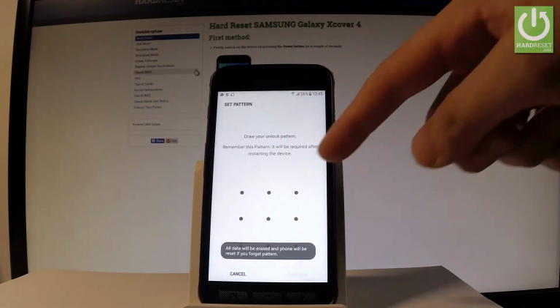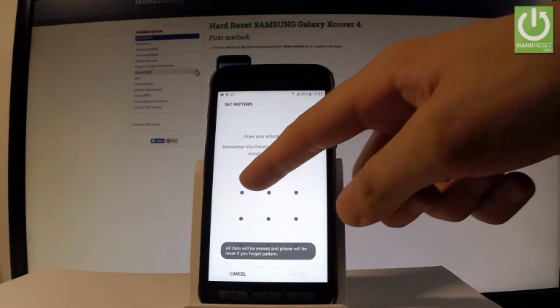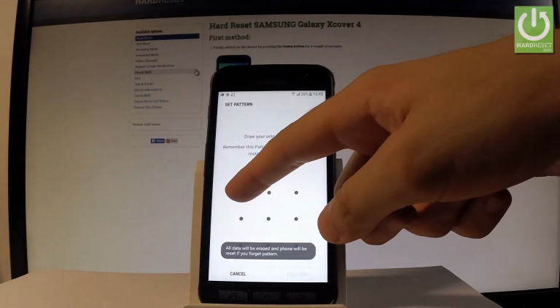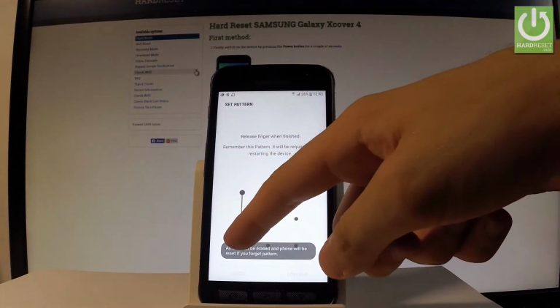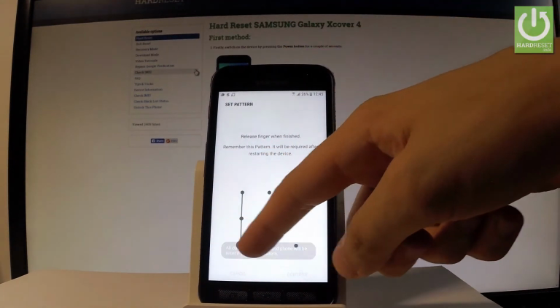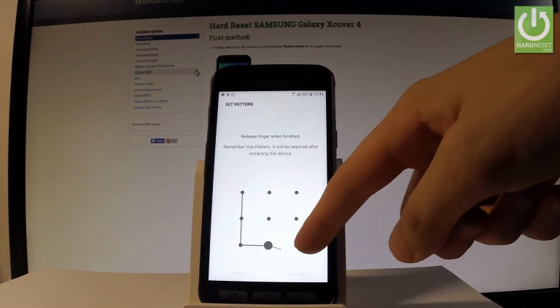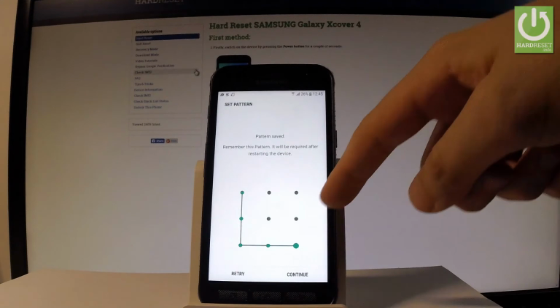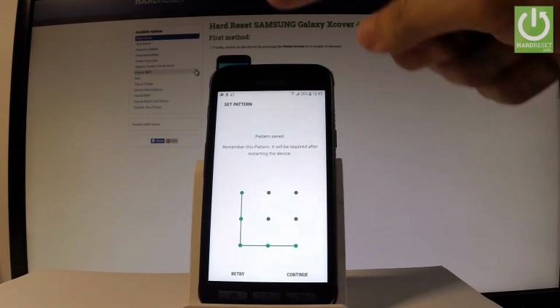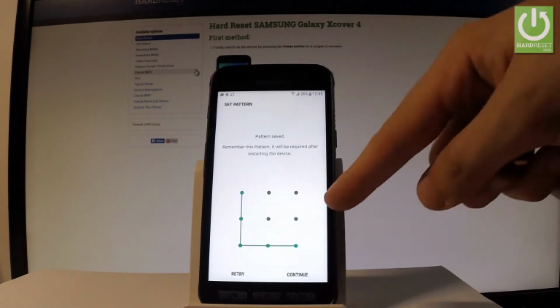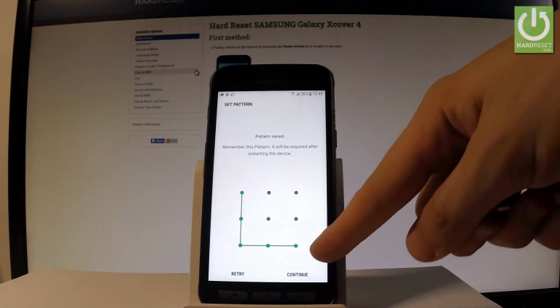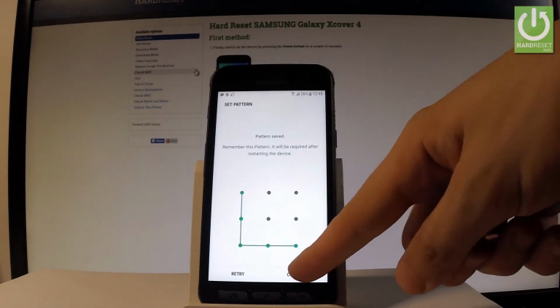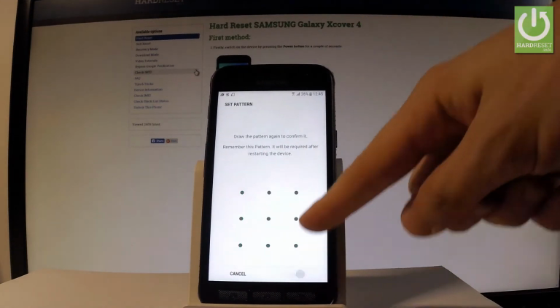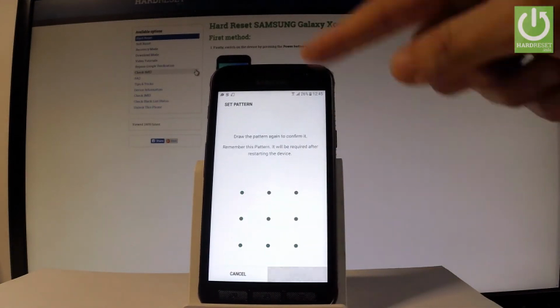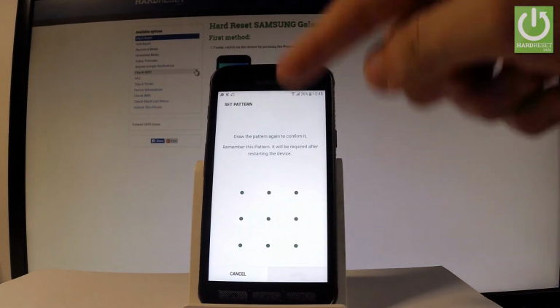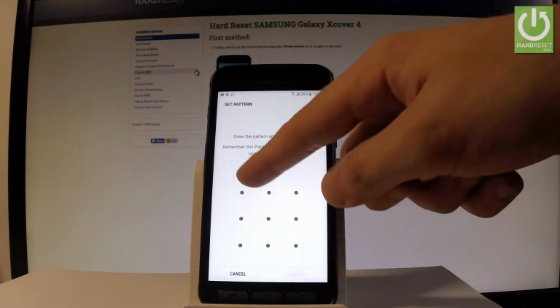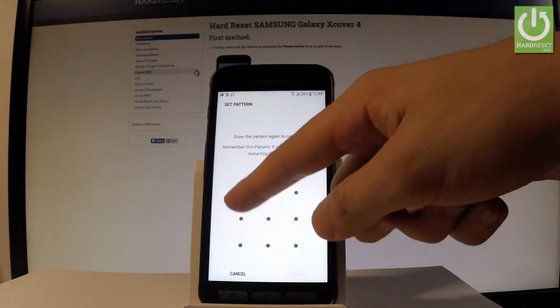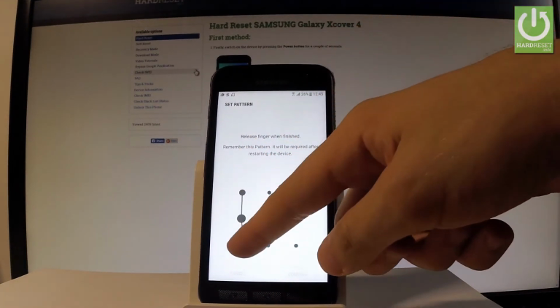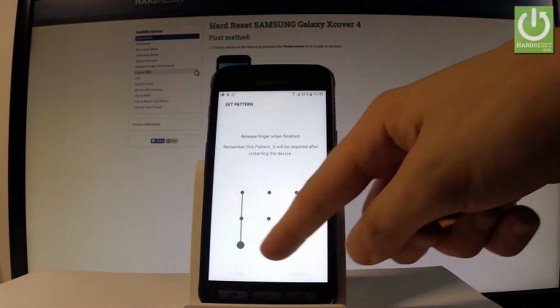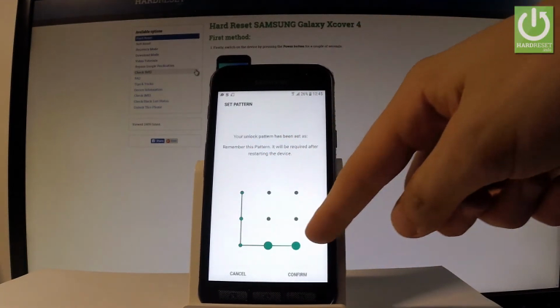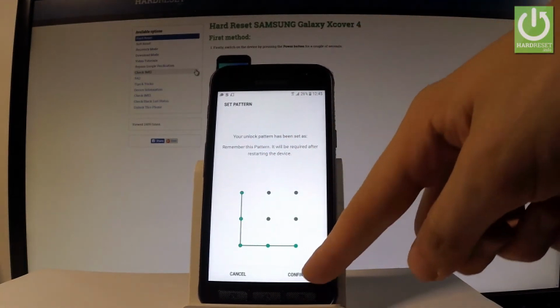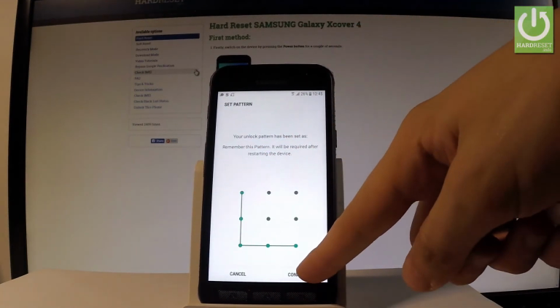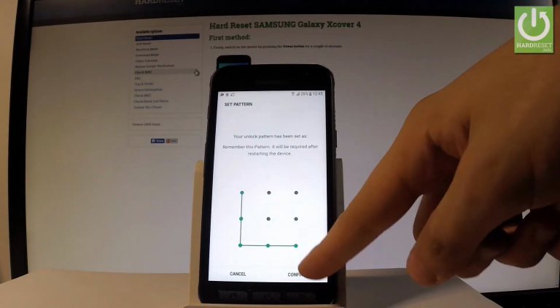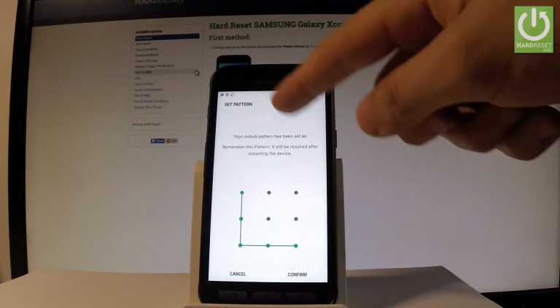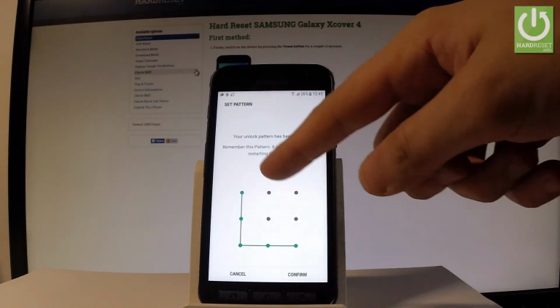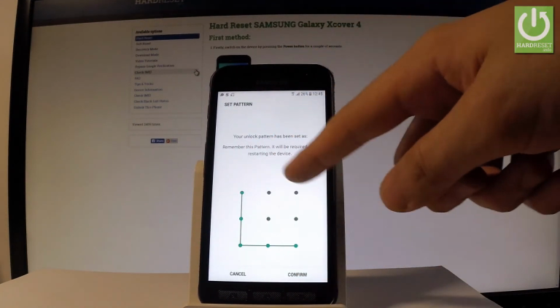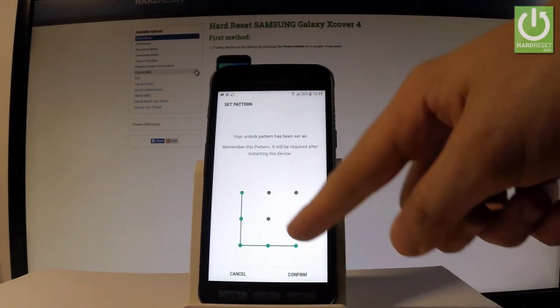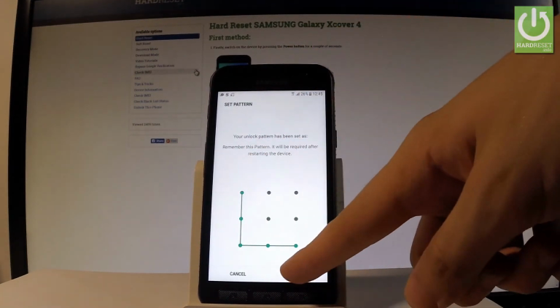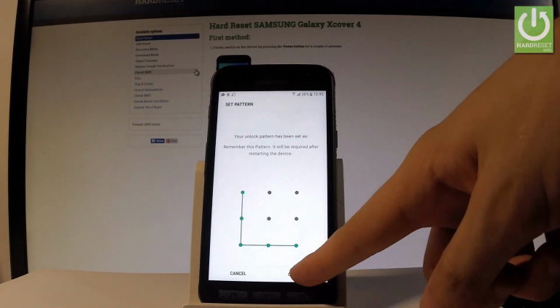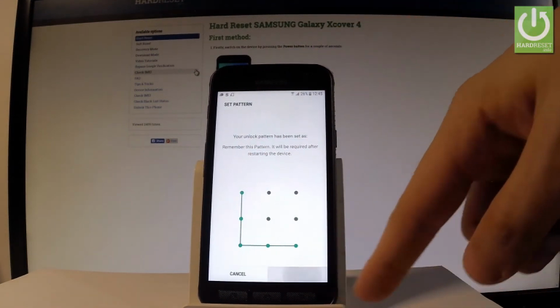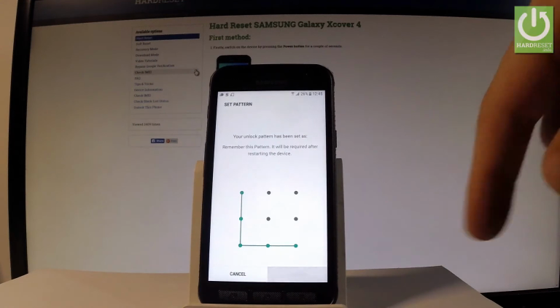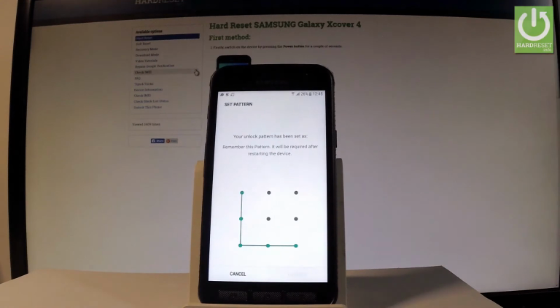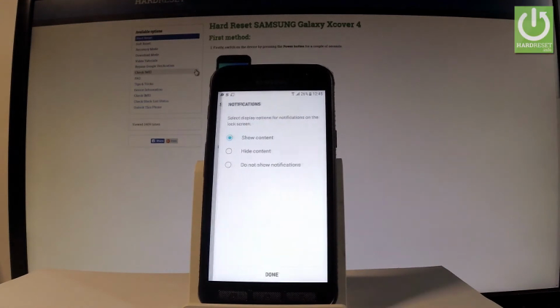Let's draw your unlock pattern — in my case it's as simple as that. Let's do it twice just for confirmation.